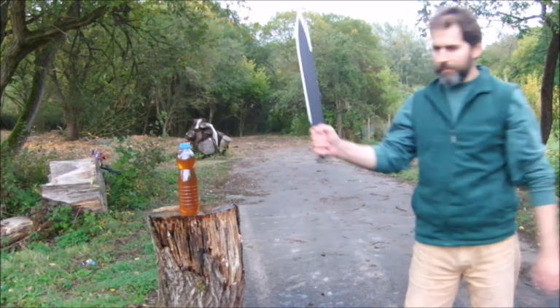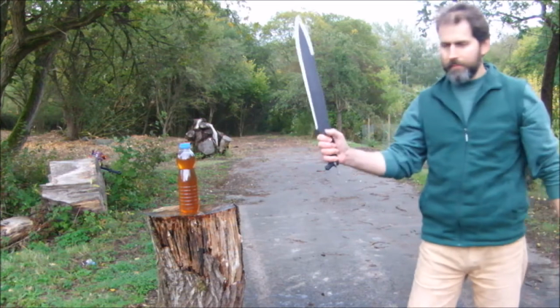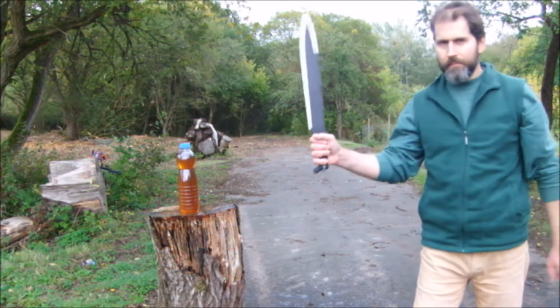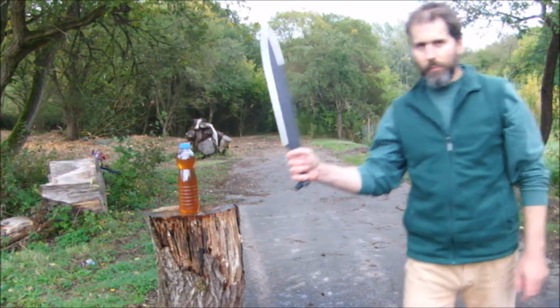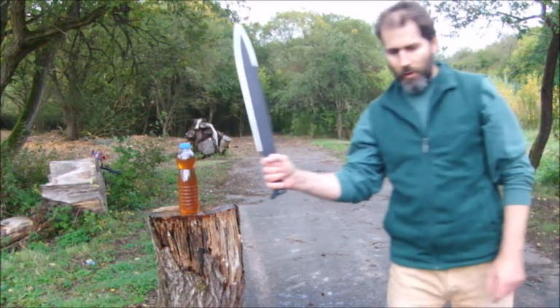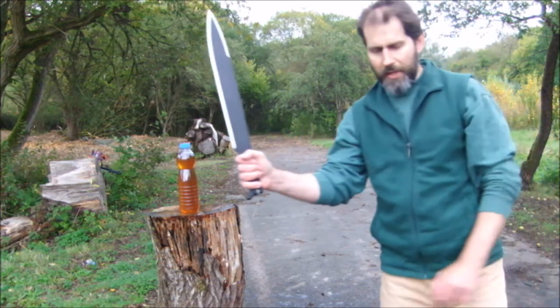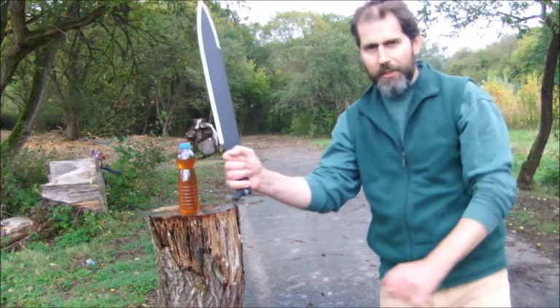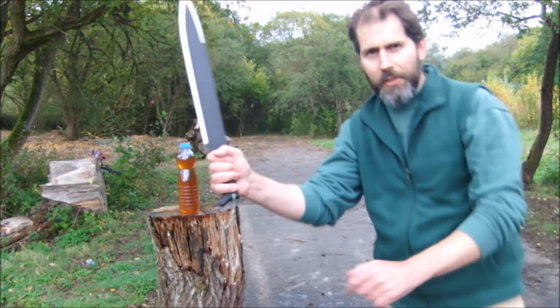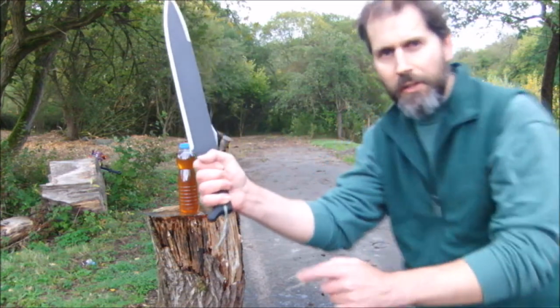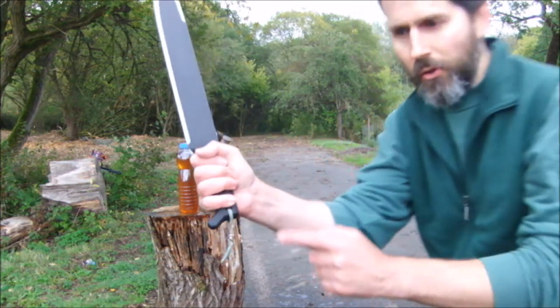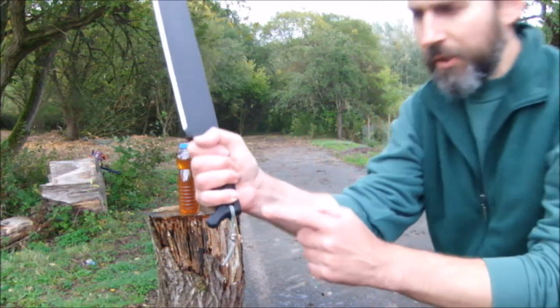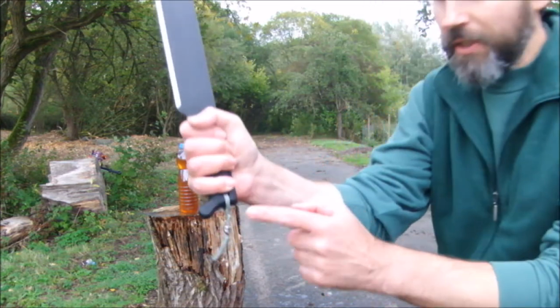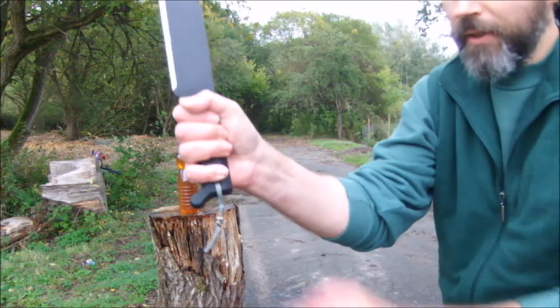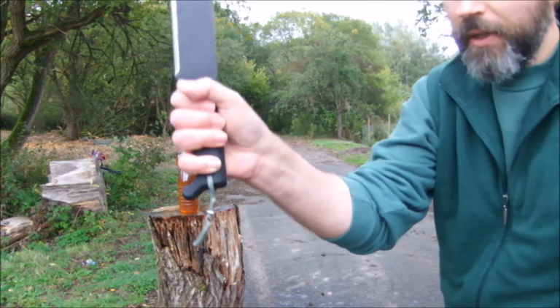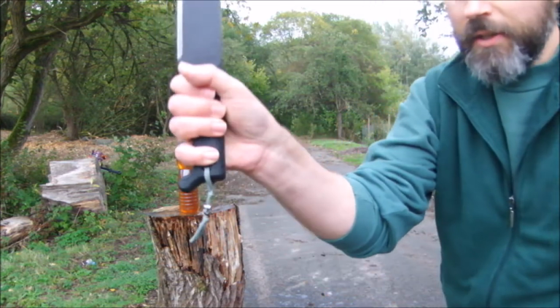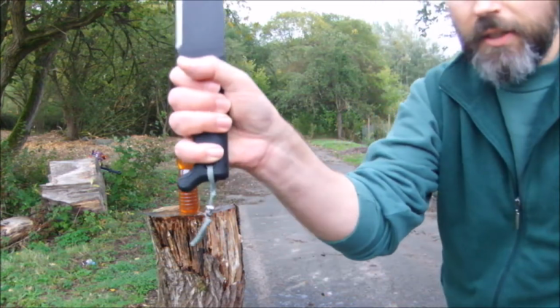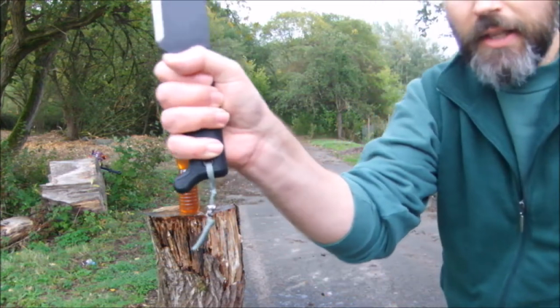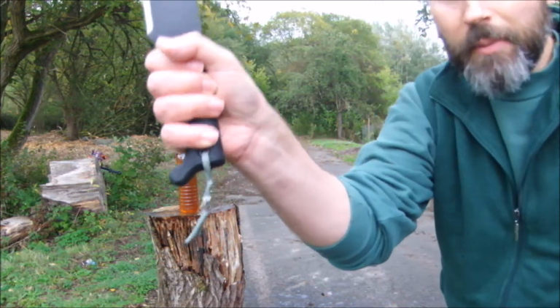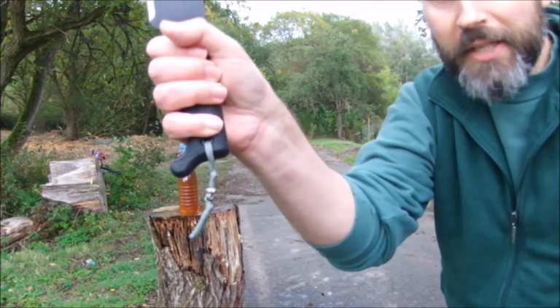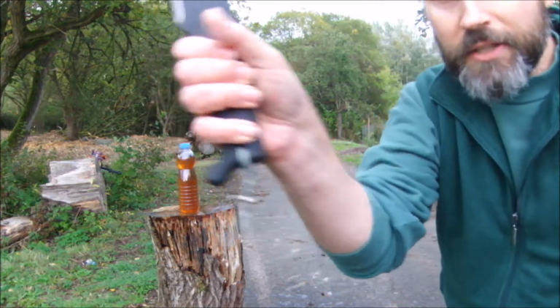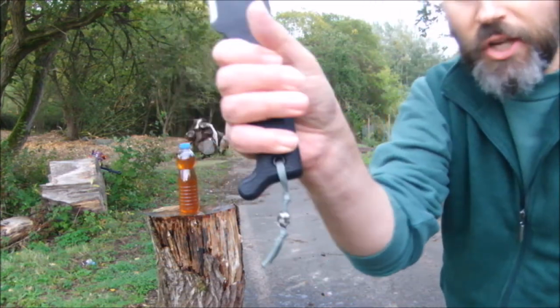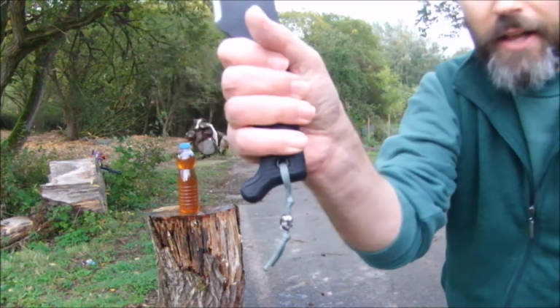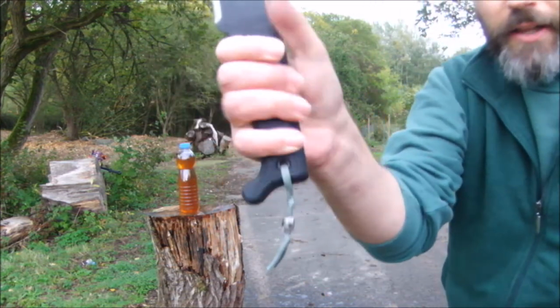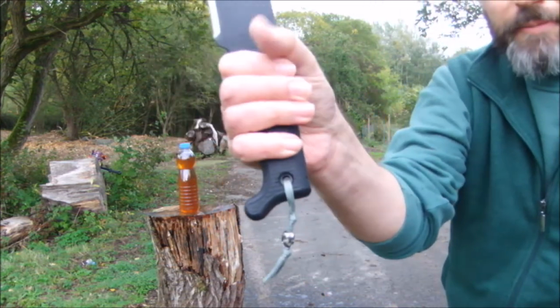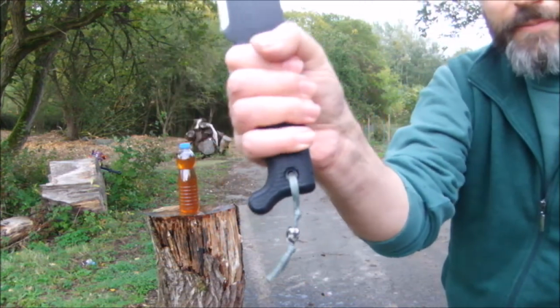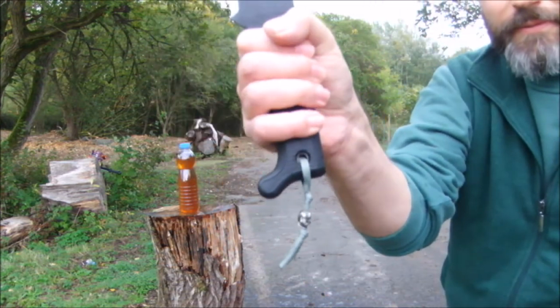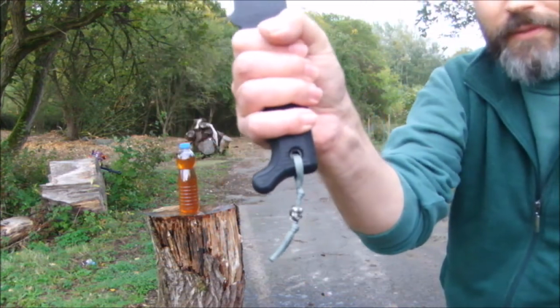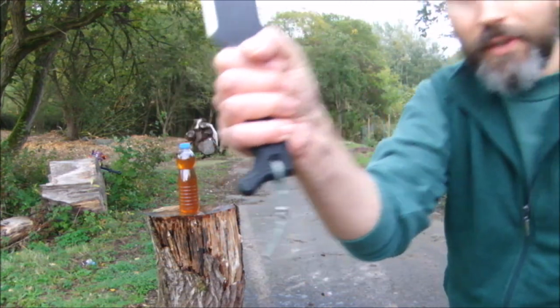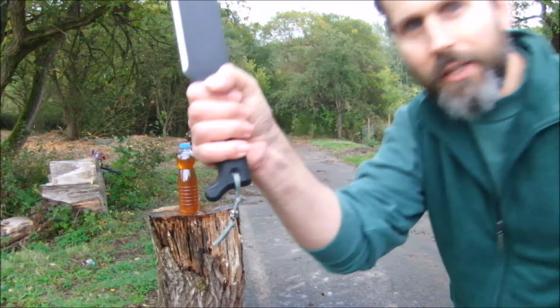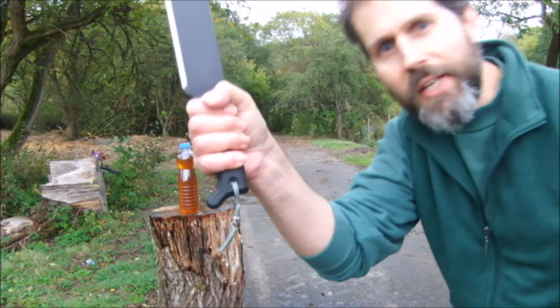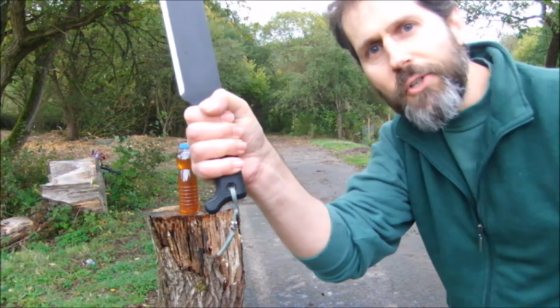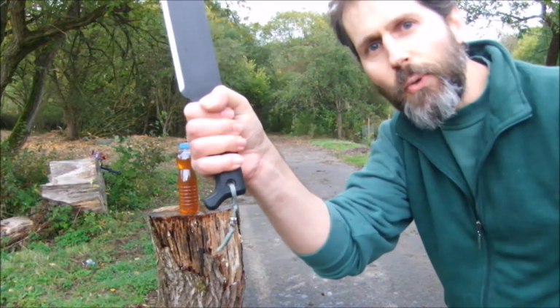Oh yeah, notice the little metal skull on there — that's cool.